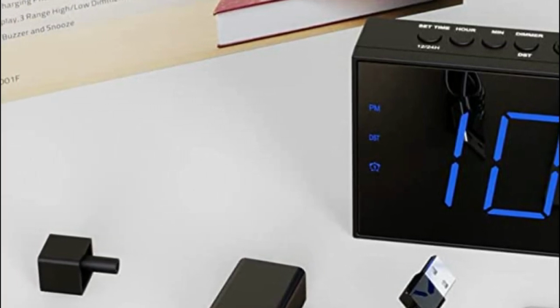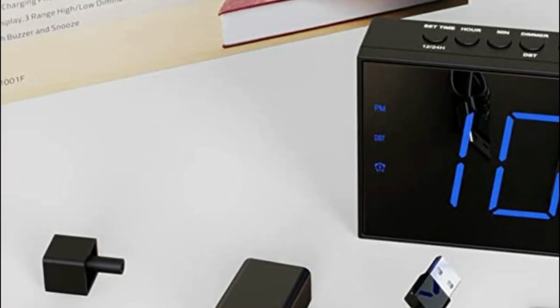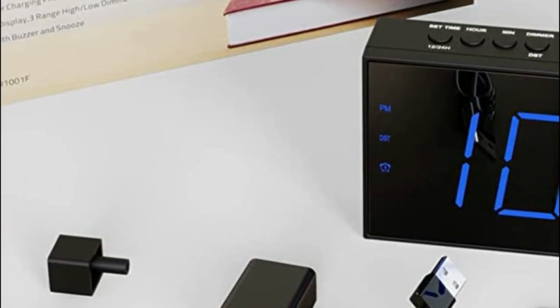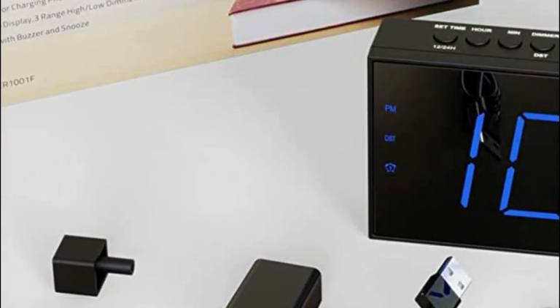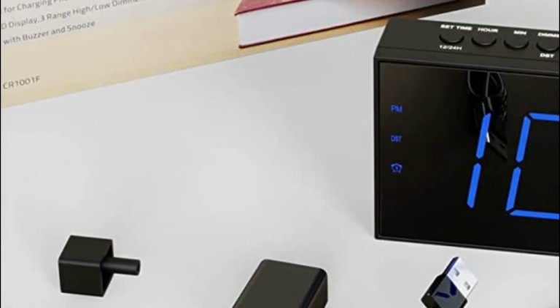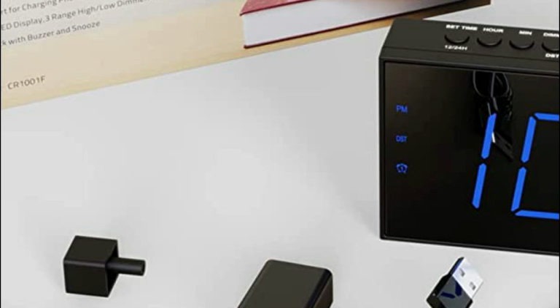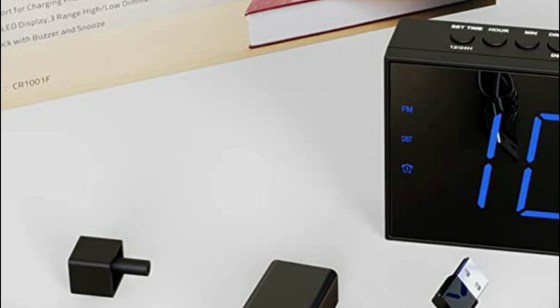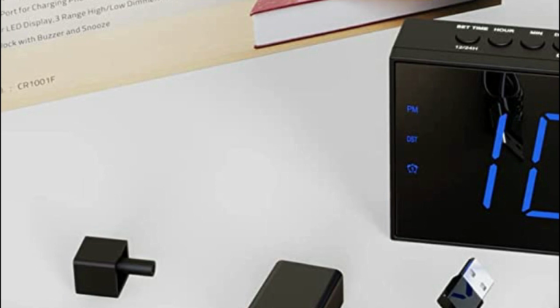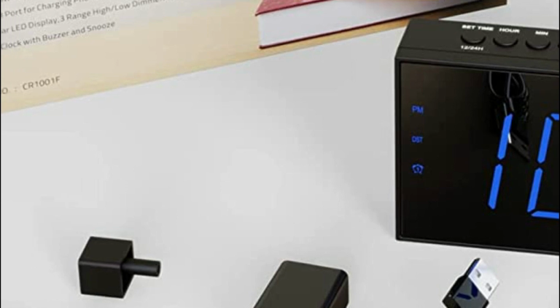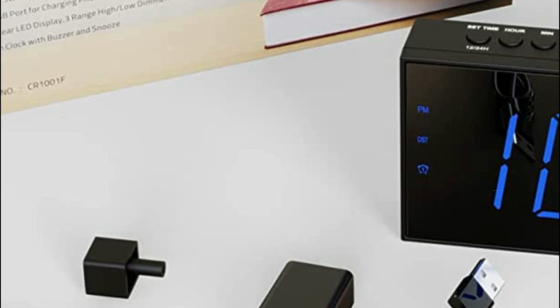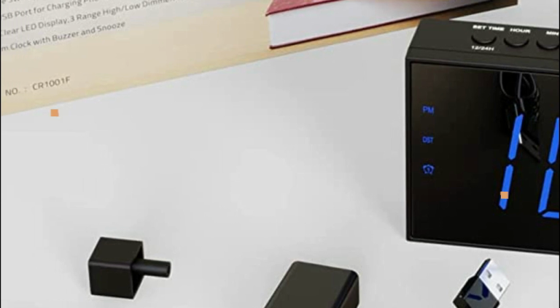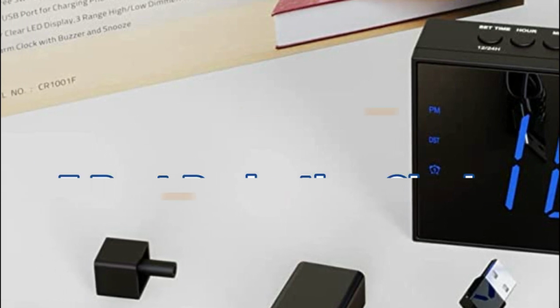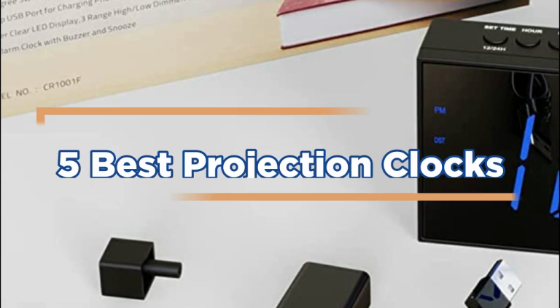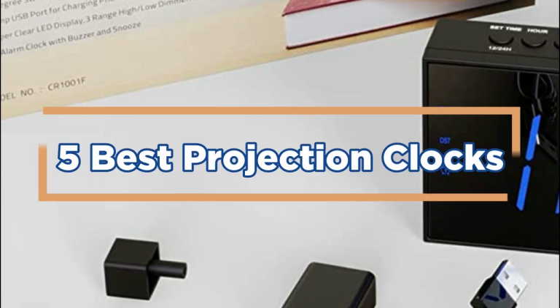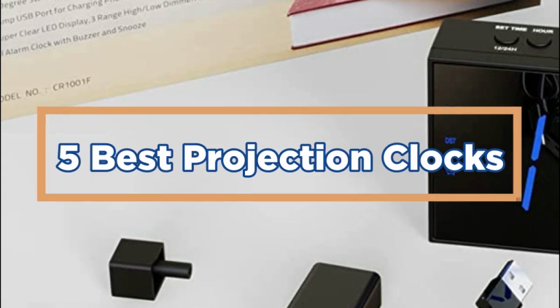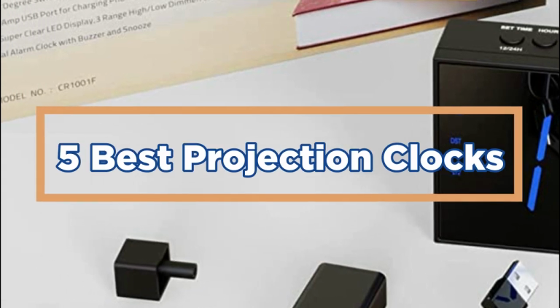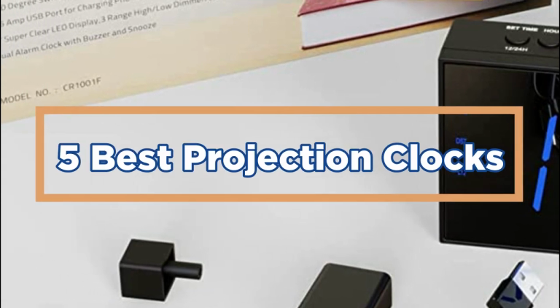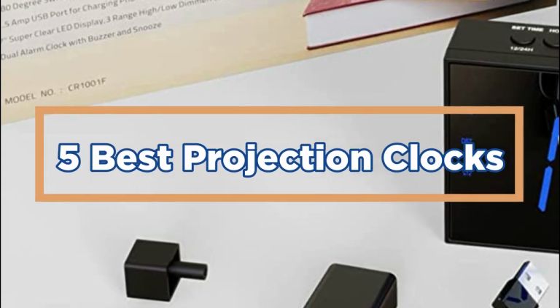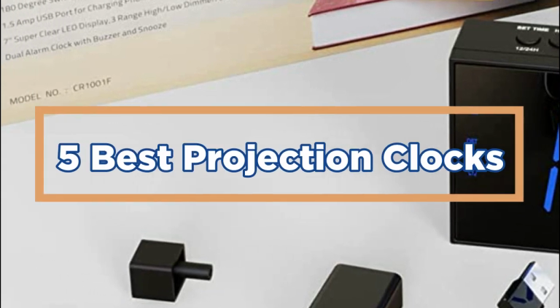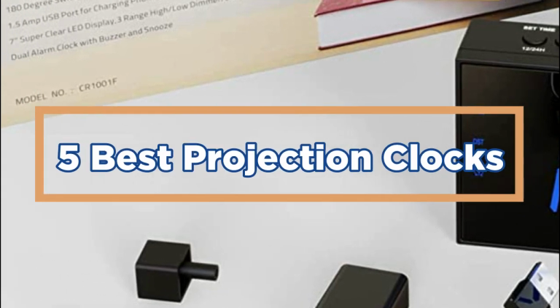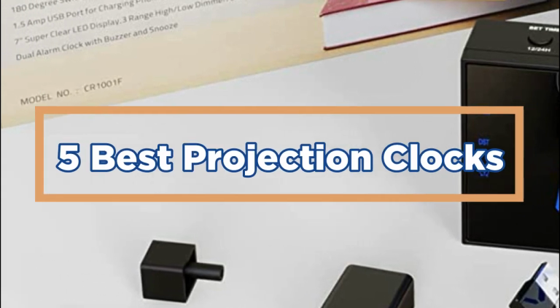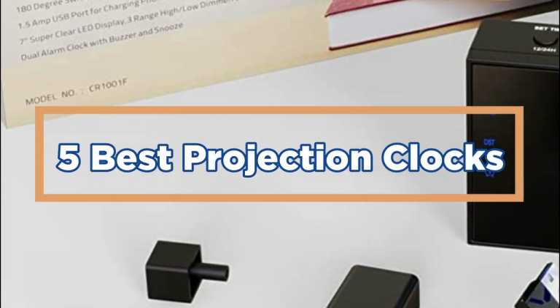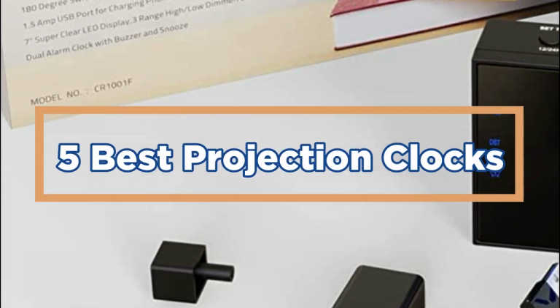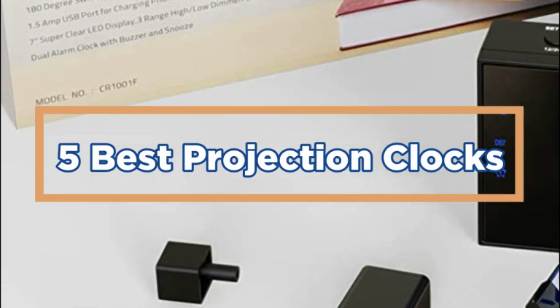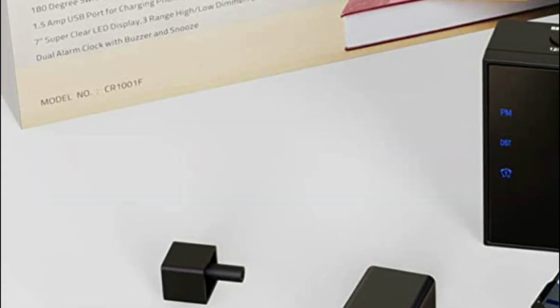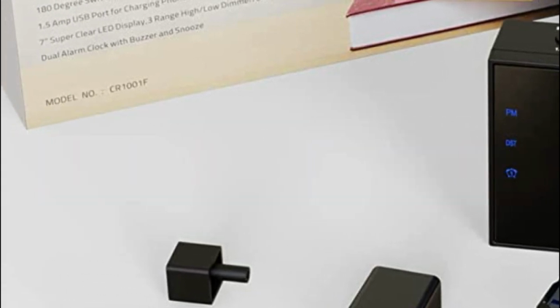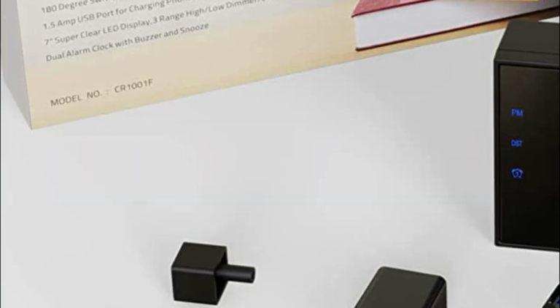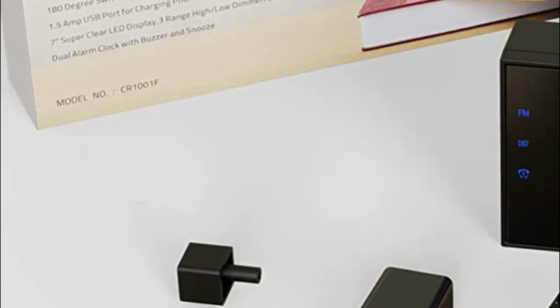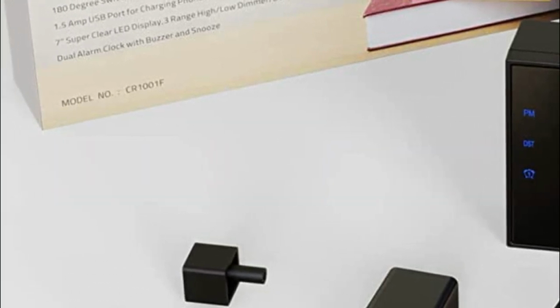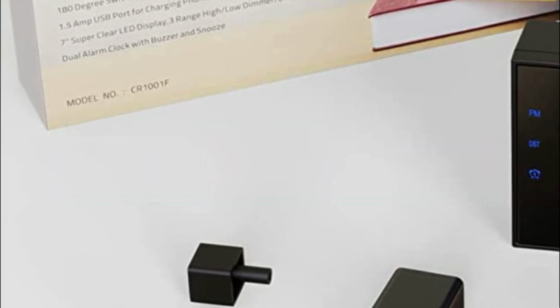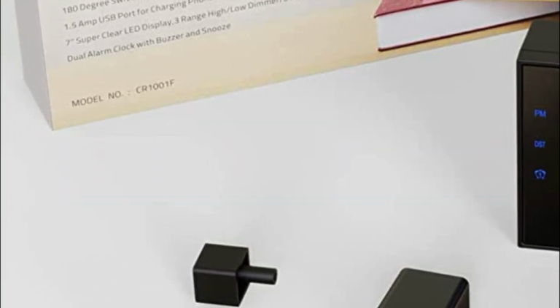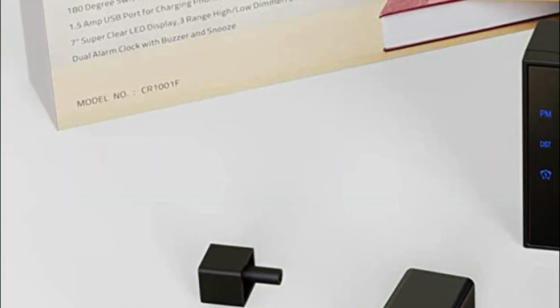In today's video, we will show you the top 5 best projection clocks. So, let's get started.